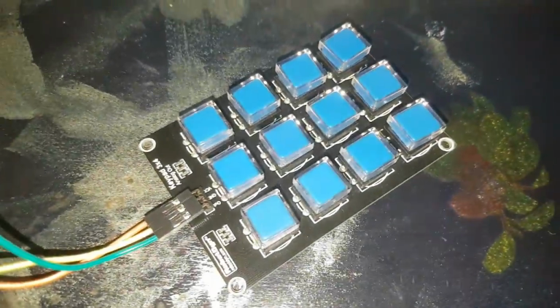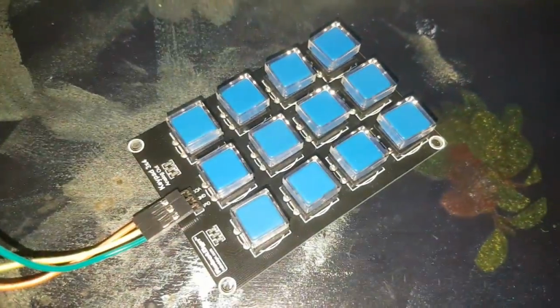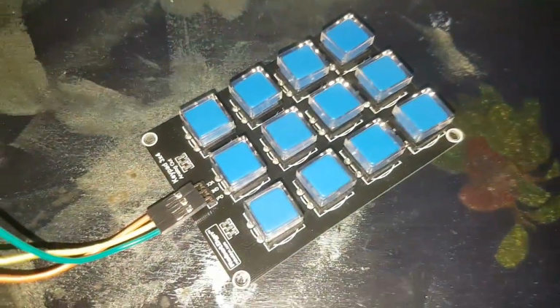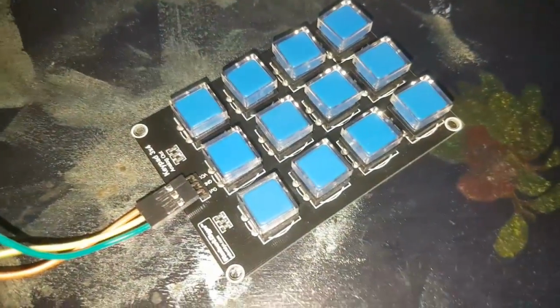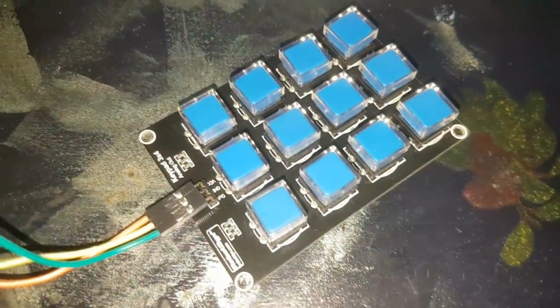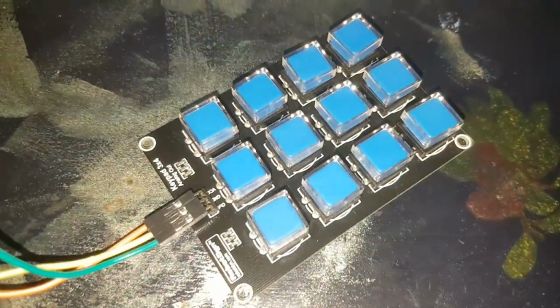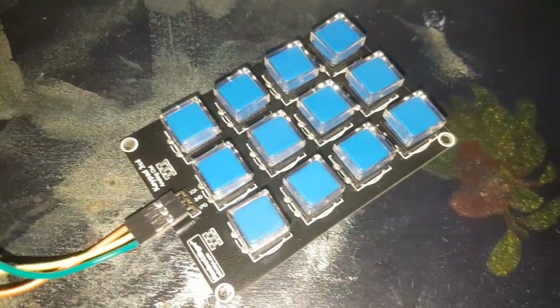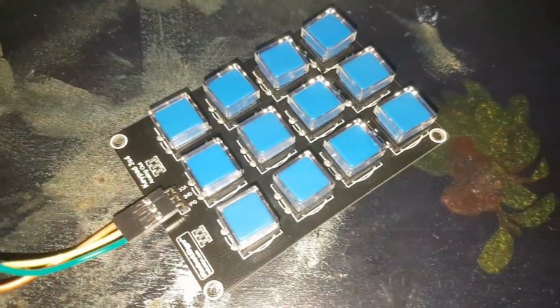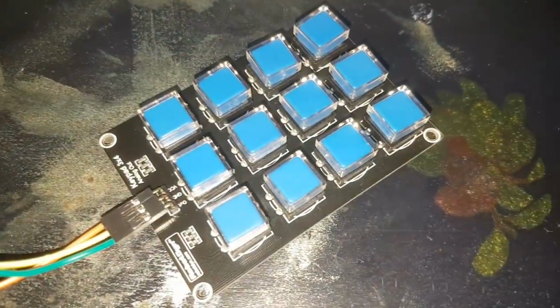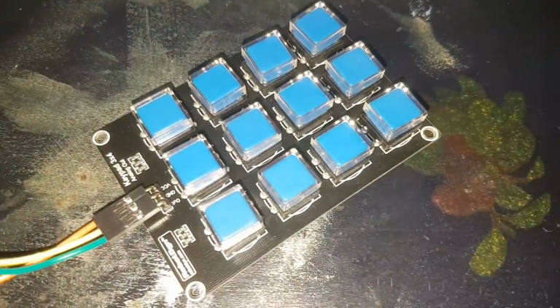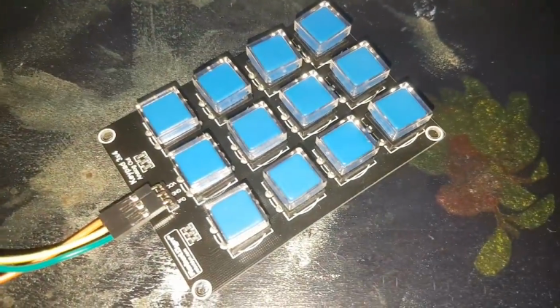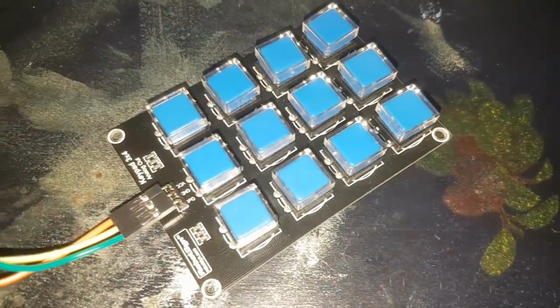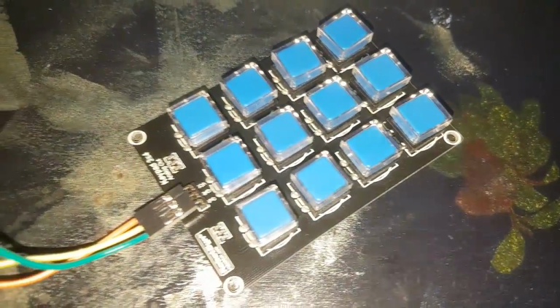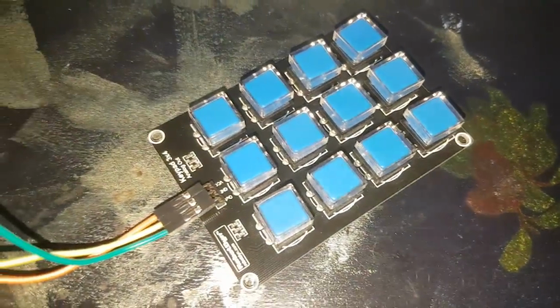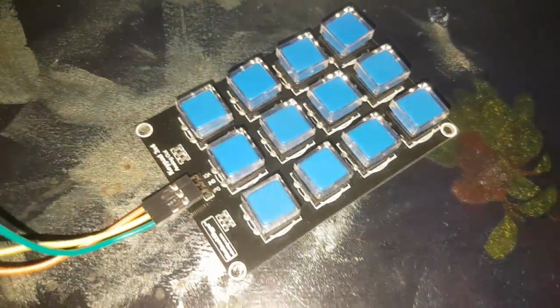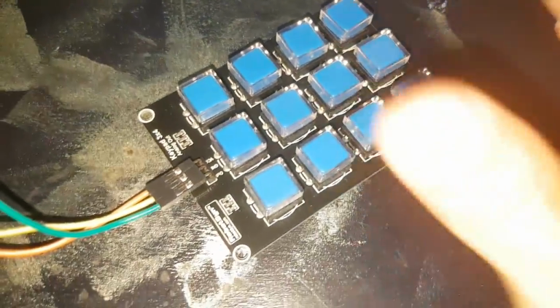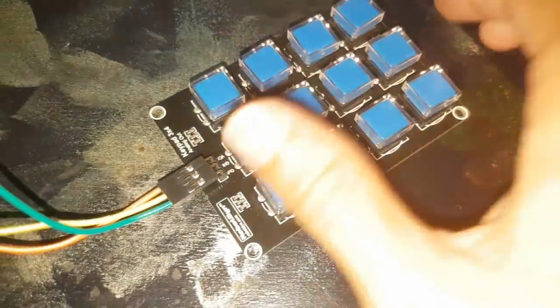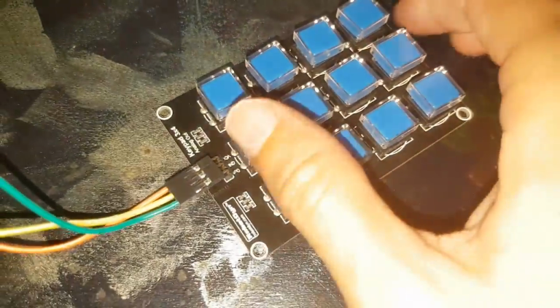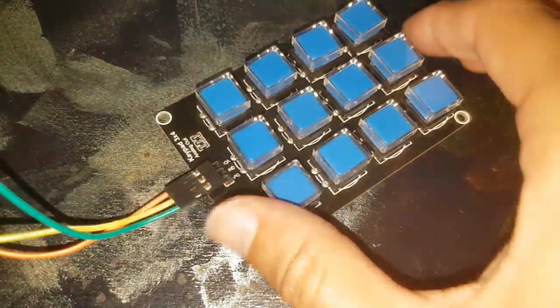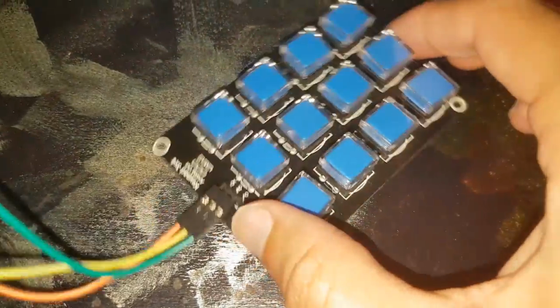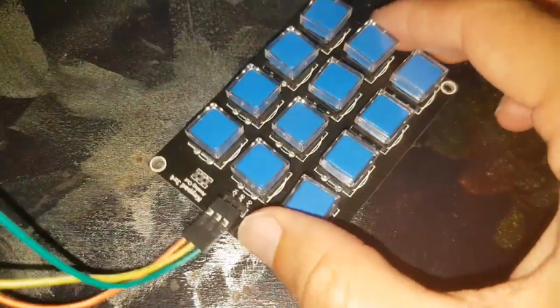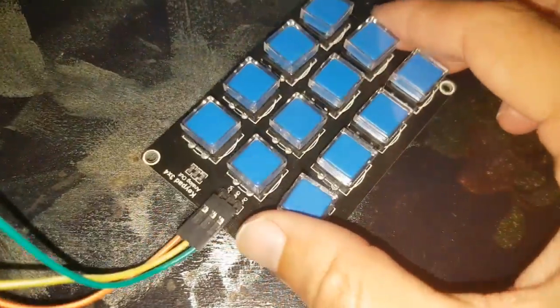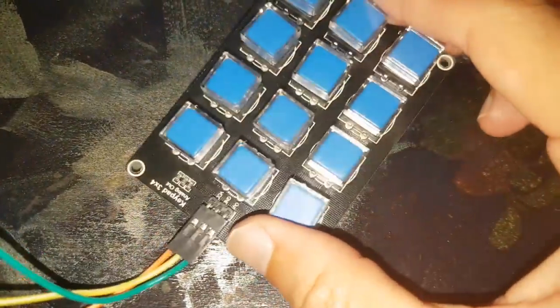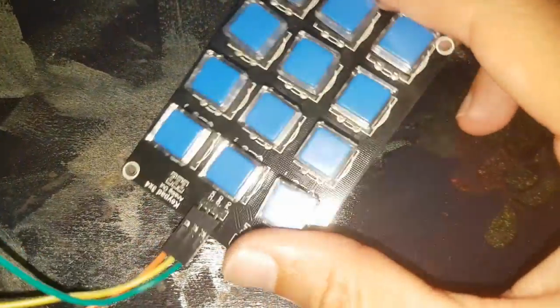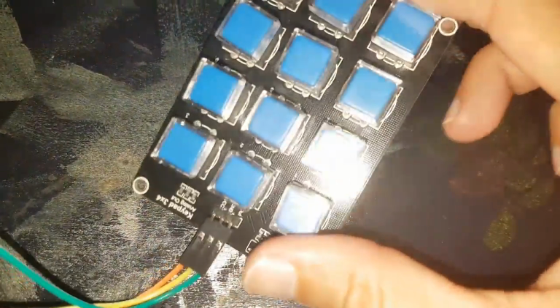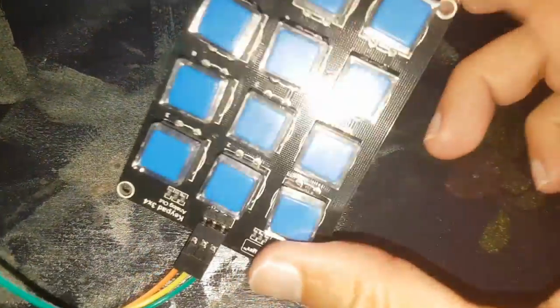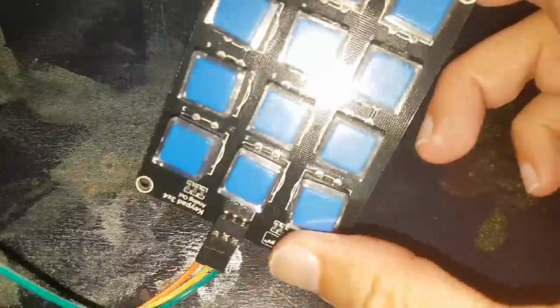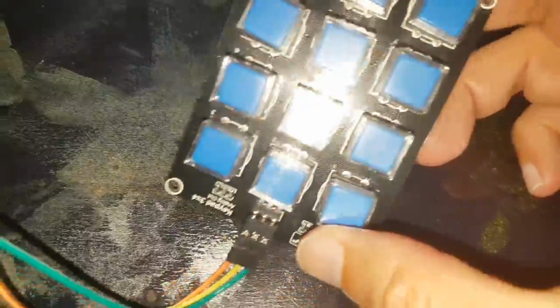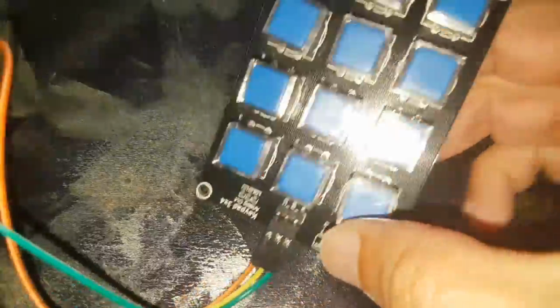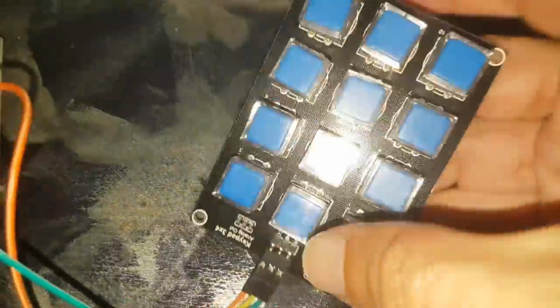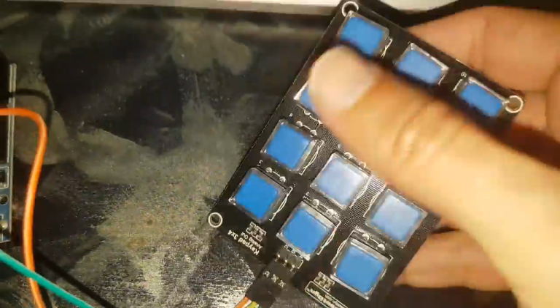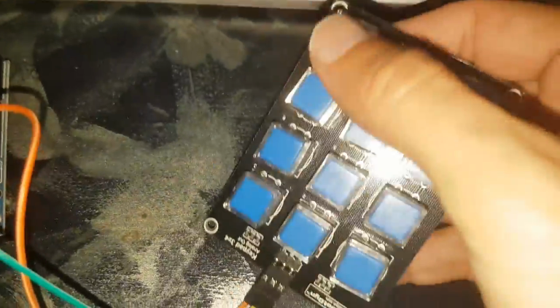Hello all. I wanted to share with you this great product. This is a 3x4 keypad.